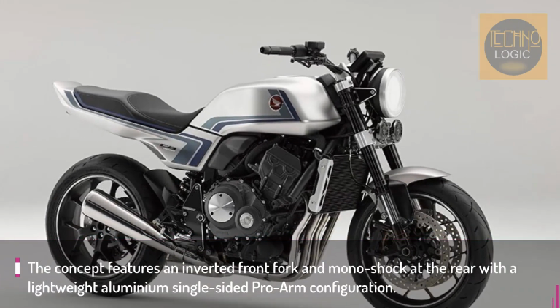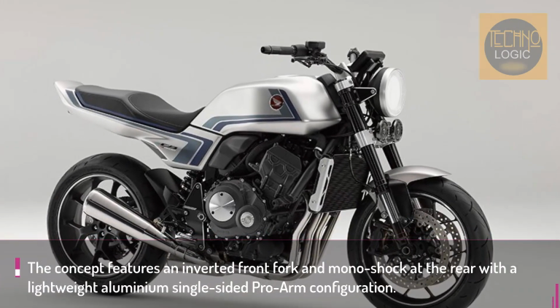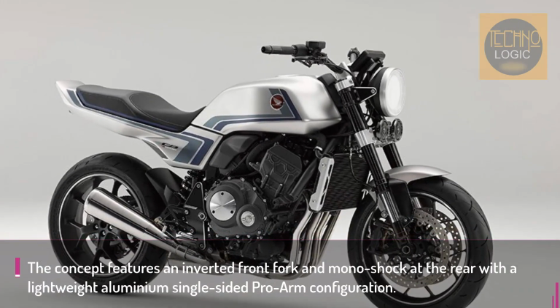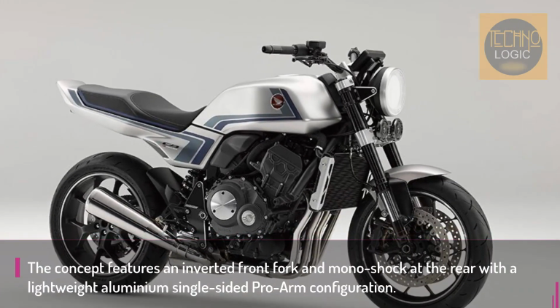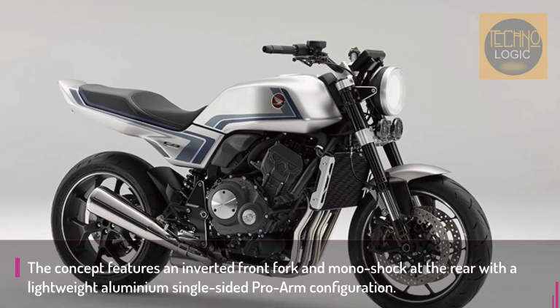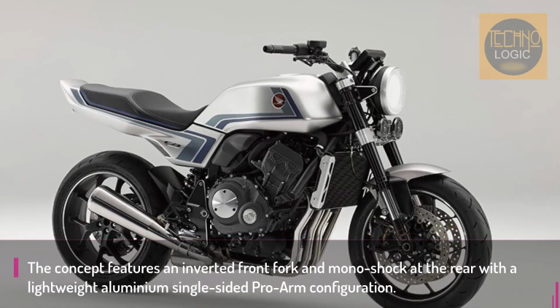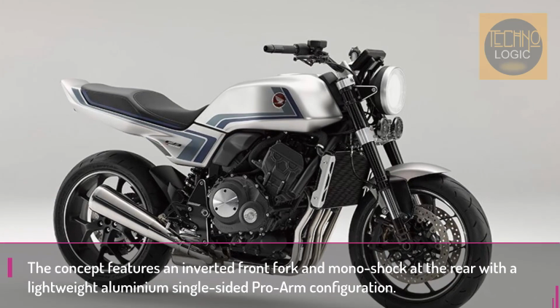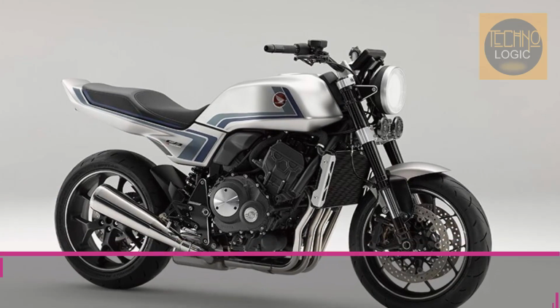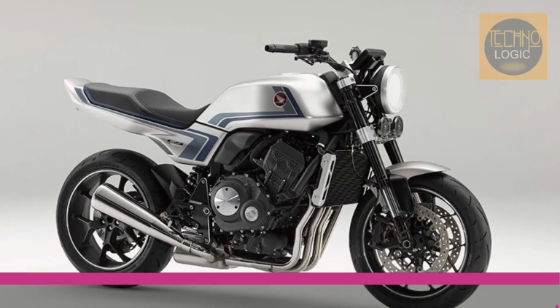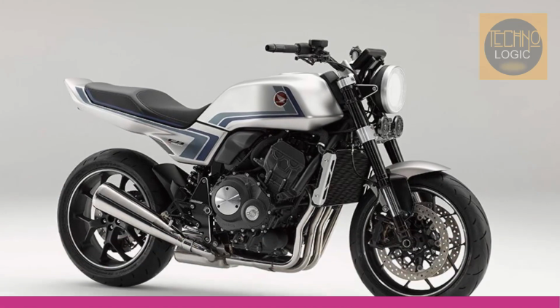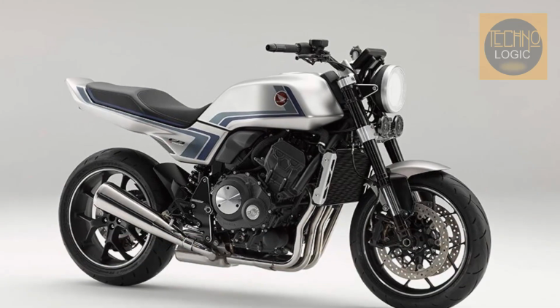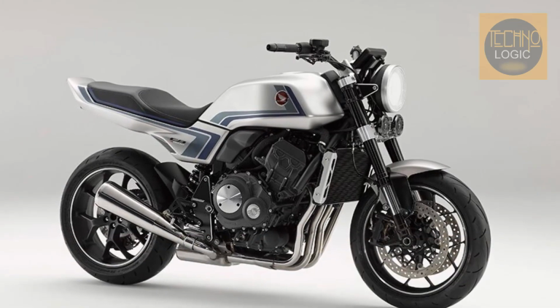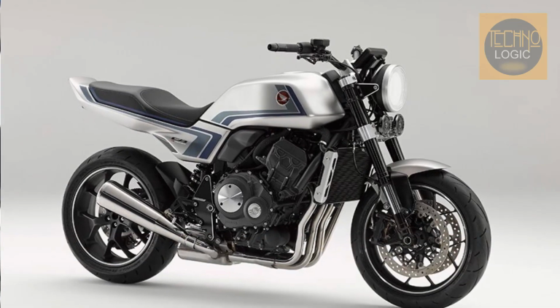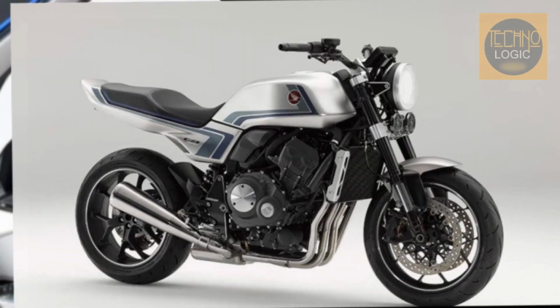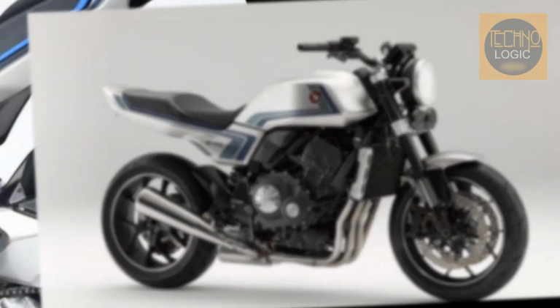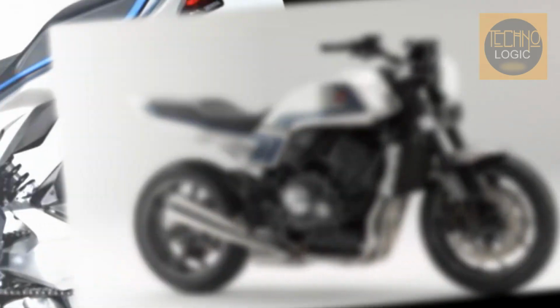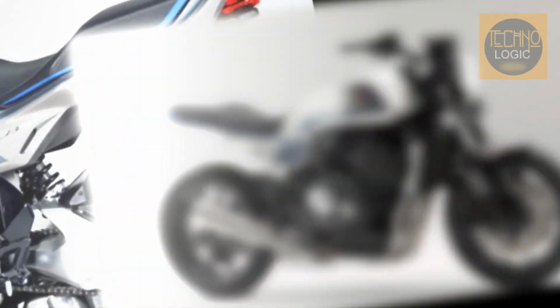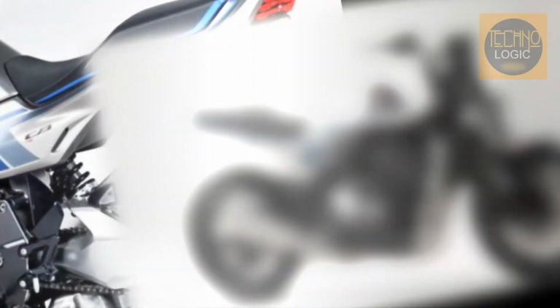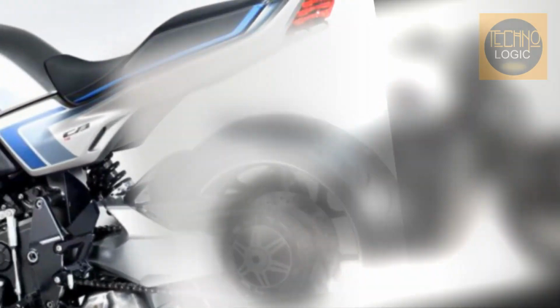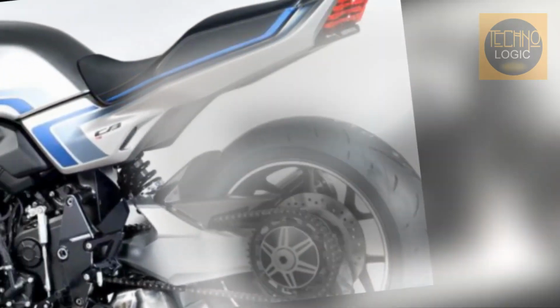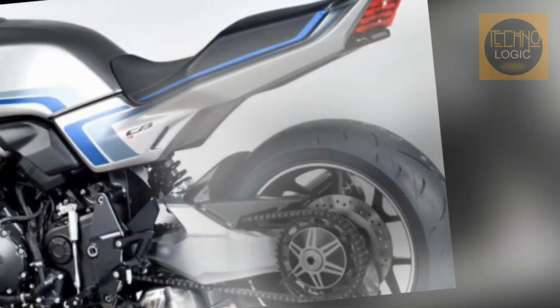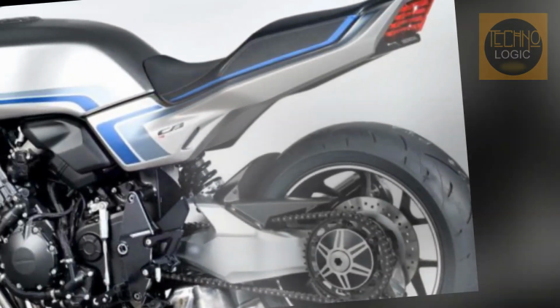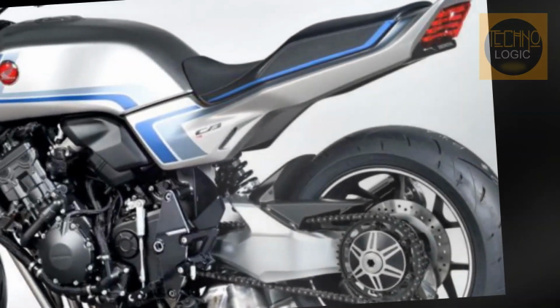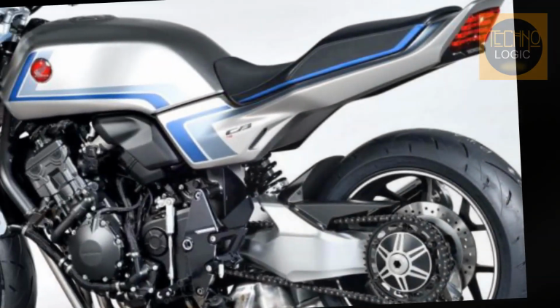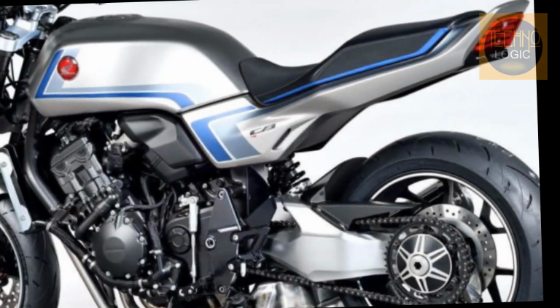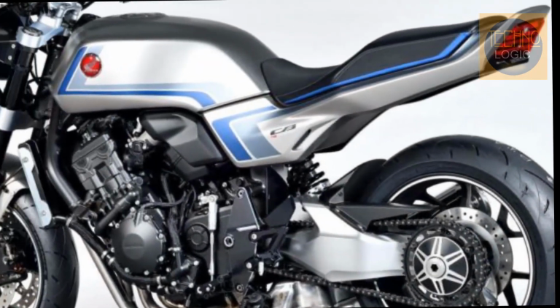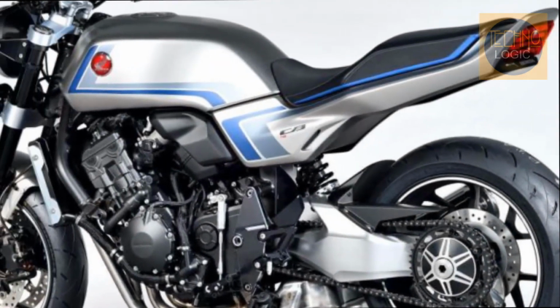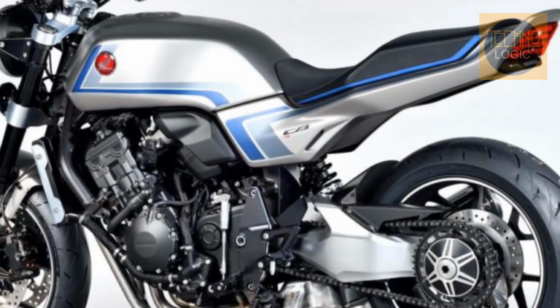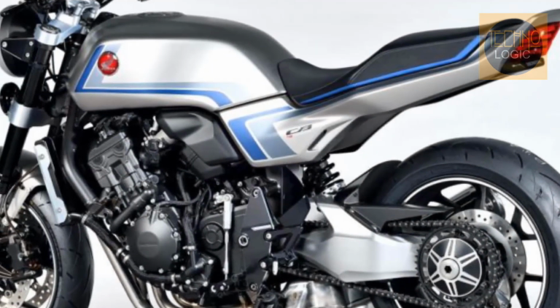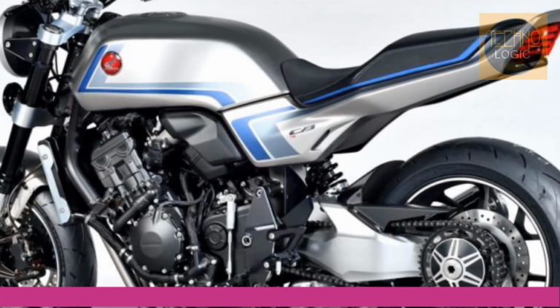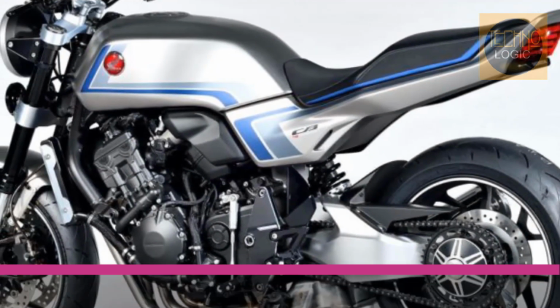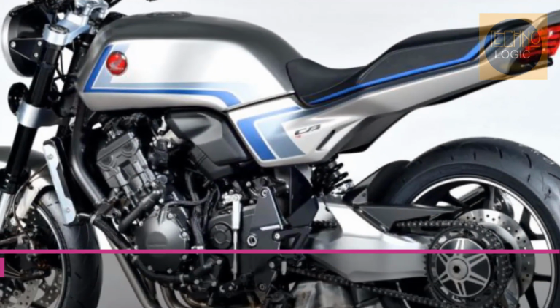The CBF has huge drilled disc brakes front and rear, further differentiating it from the original bike.